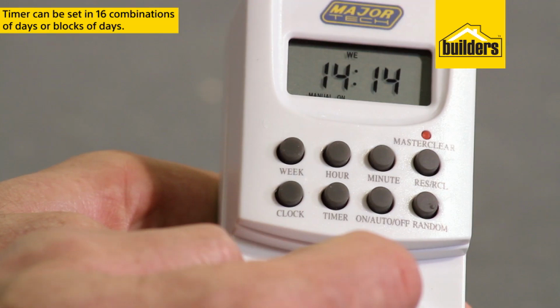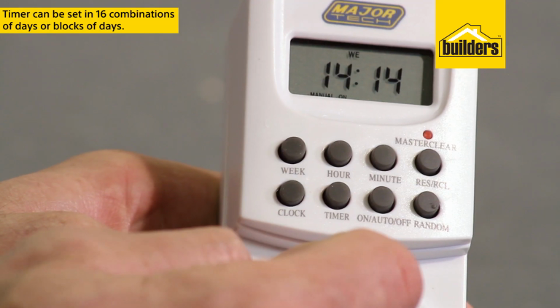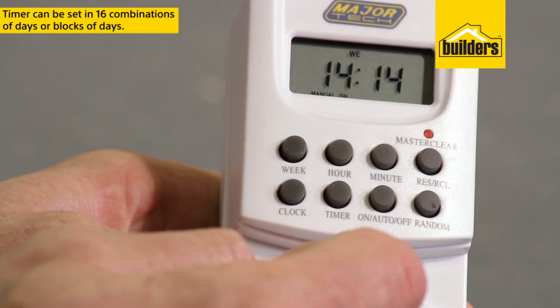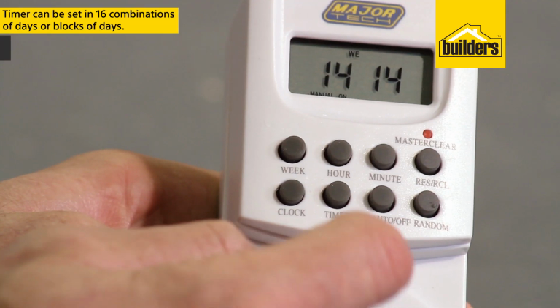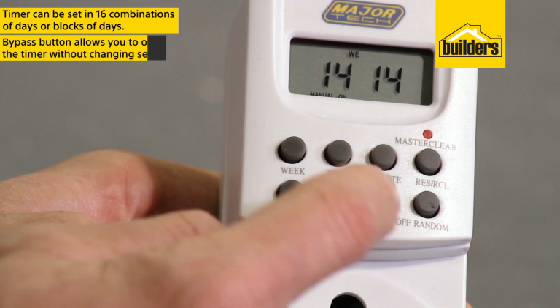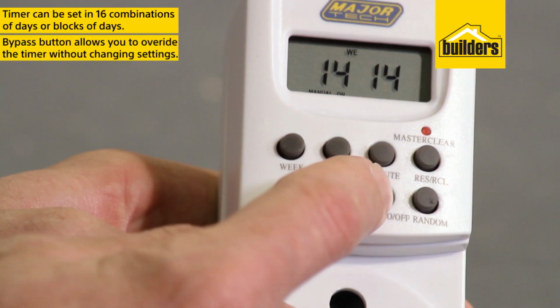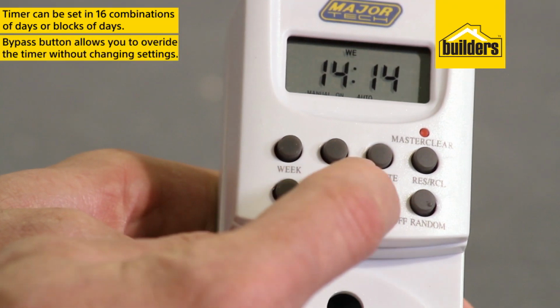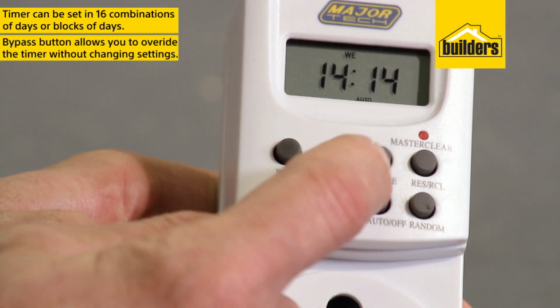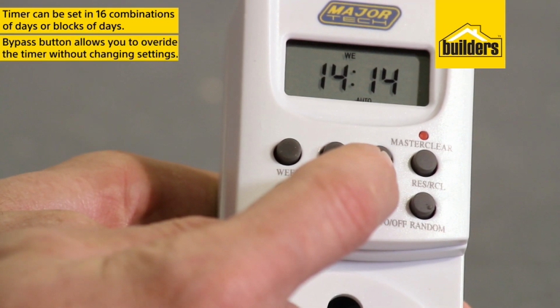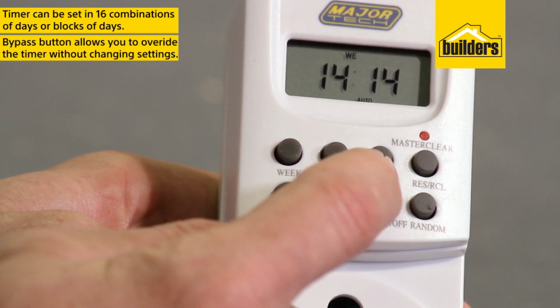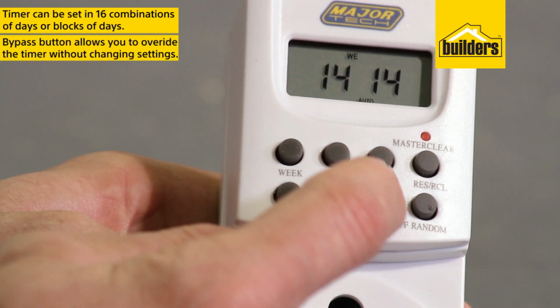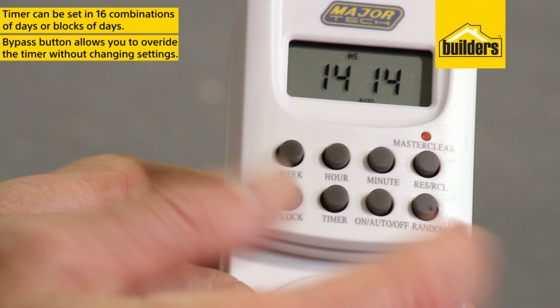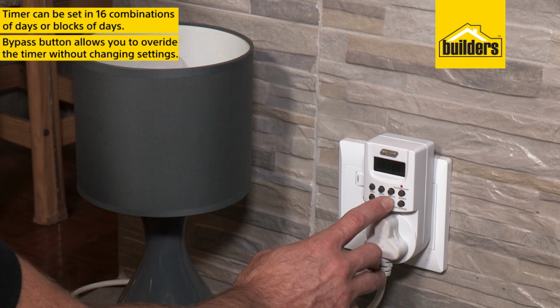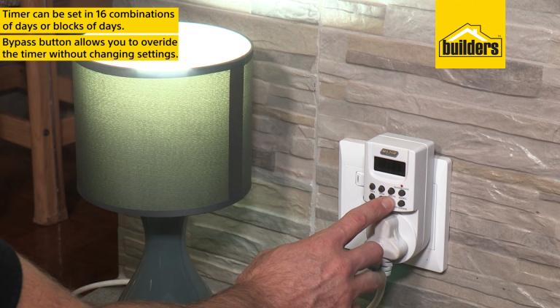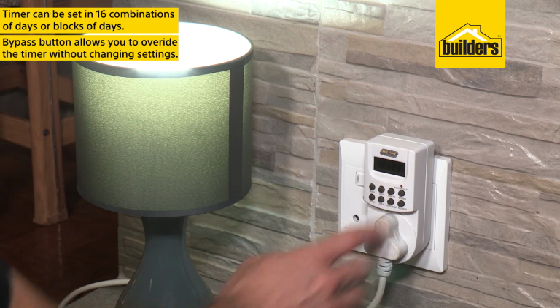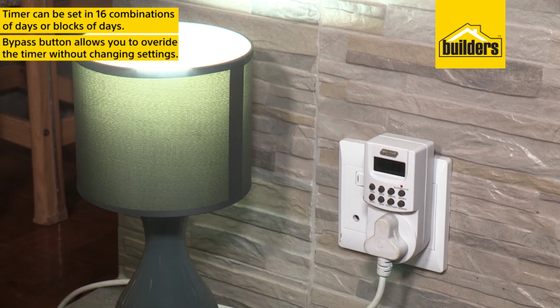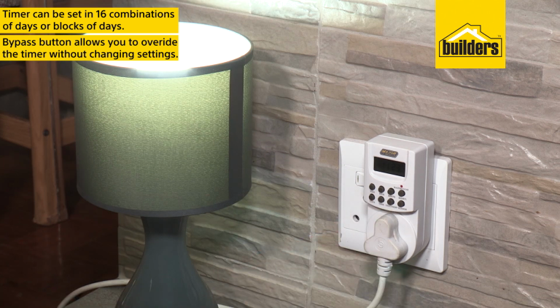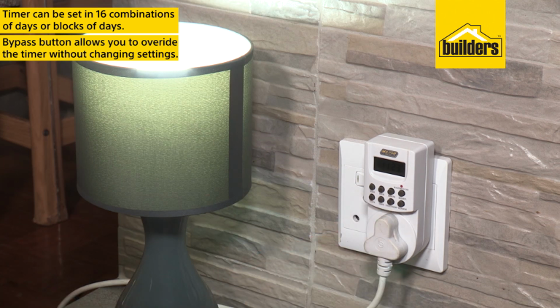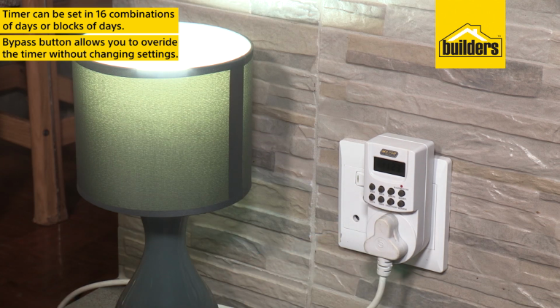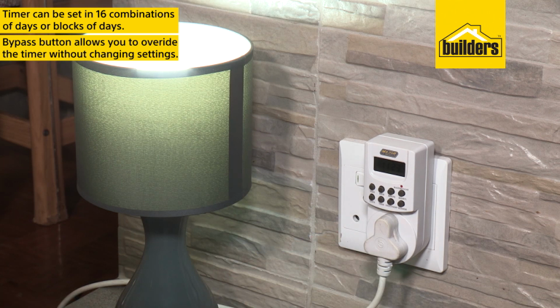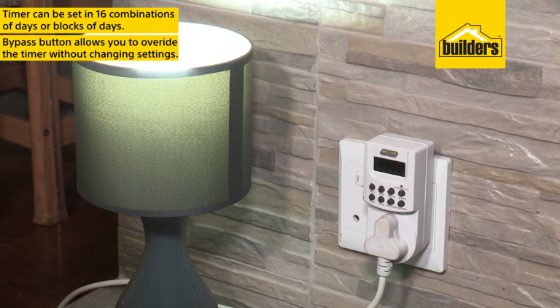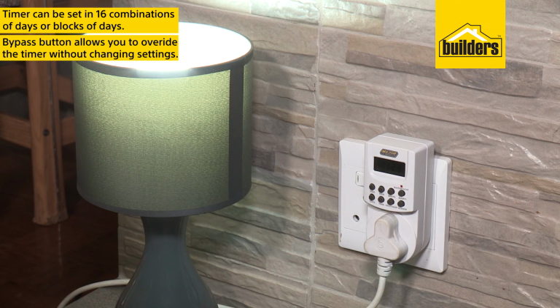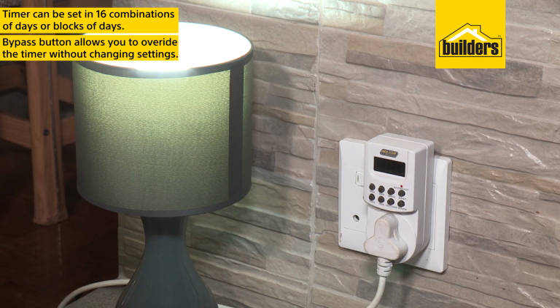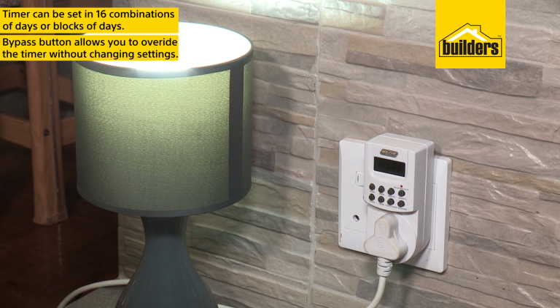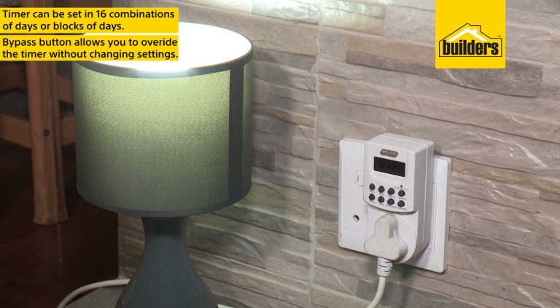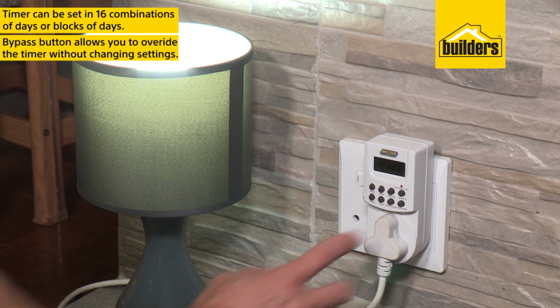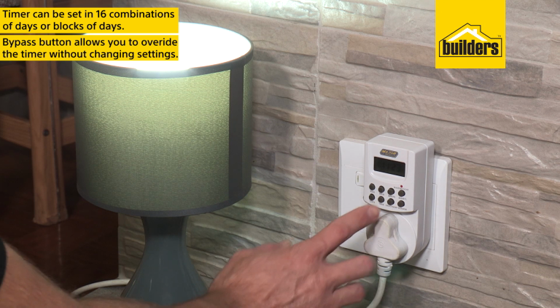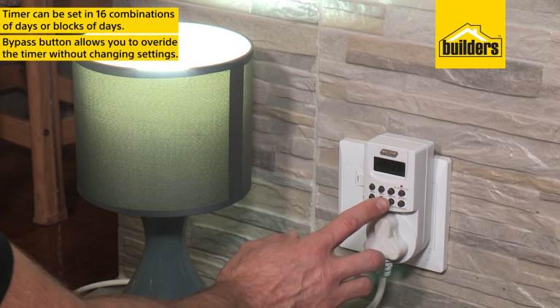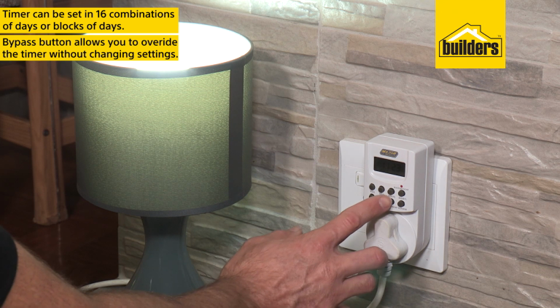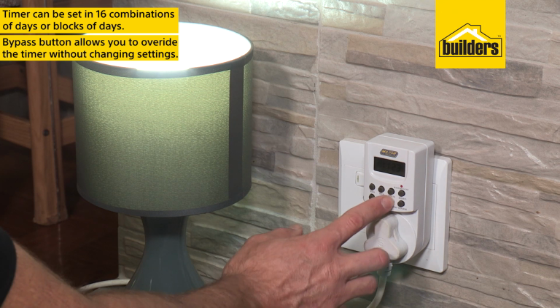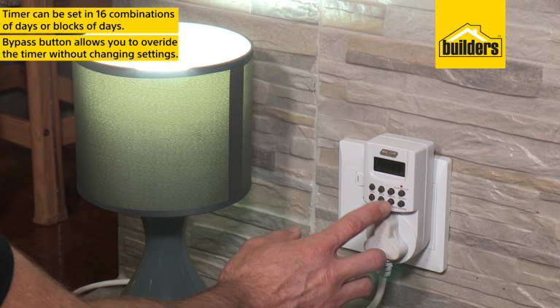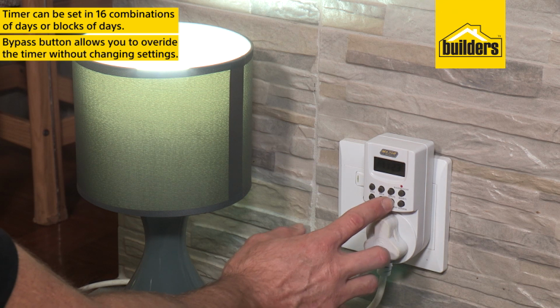The bypass button allows you to bypass the set timer to turn the power on or off without changing any settings.